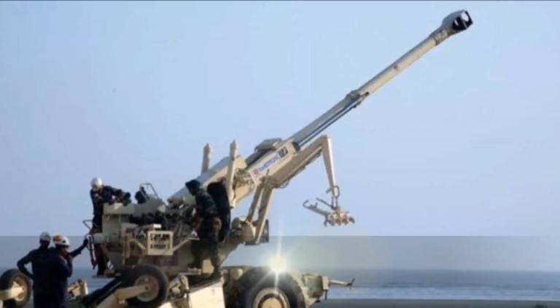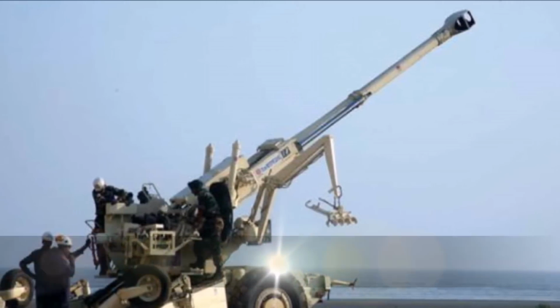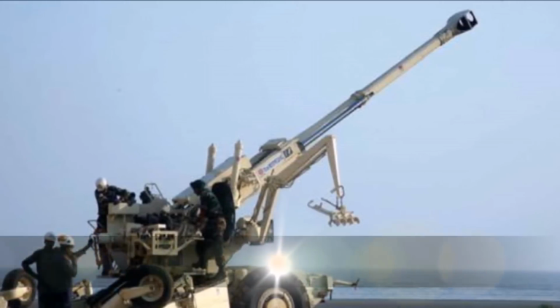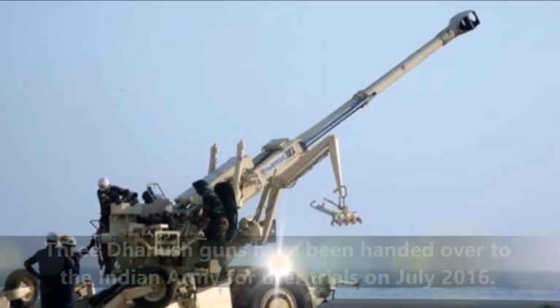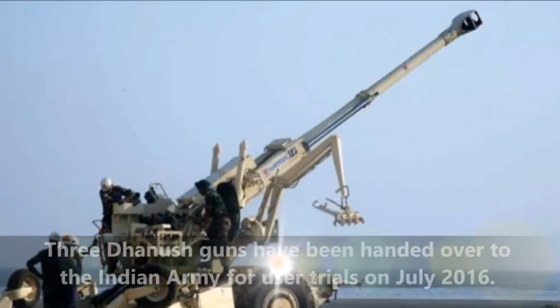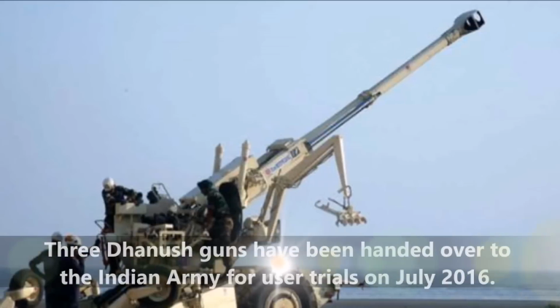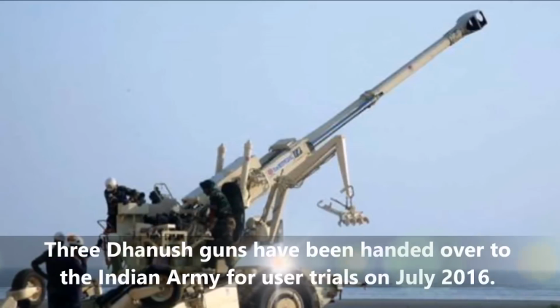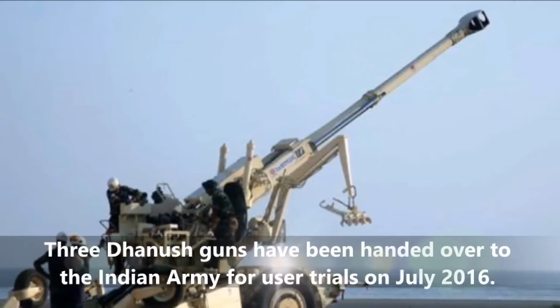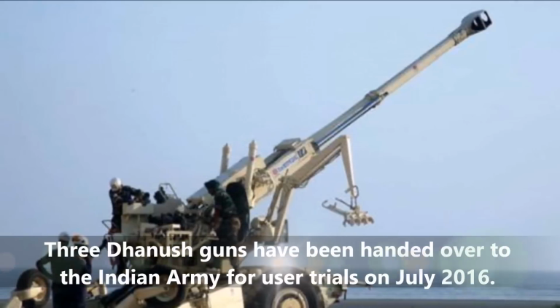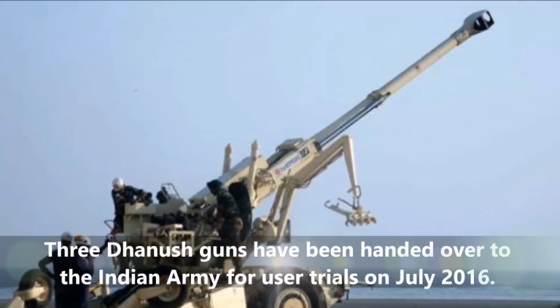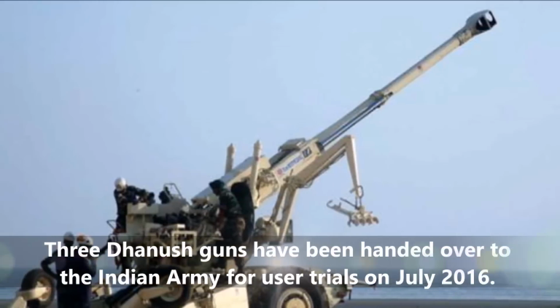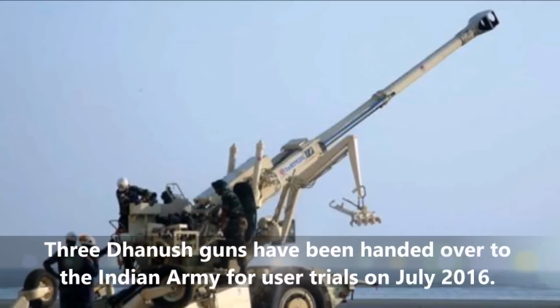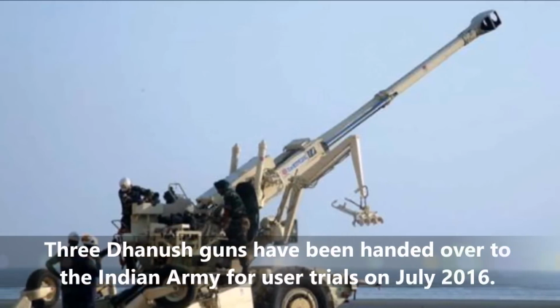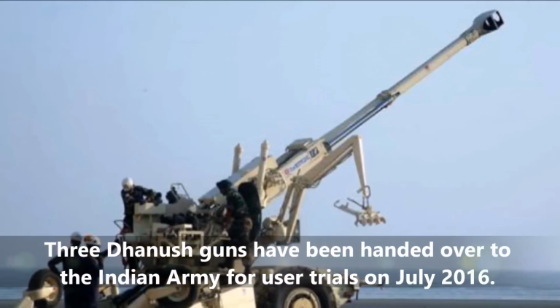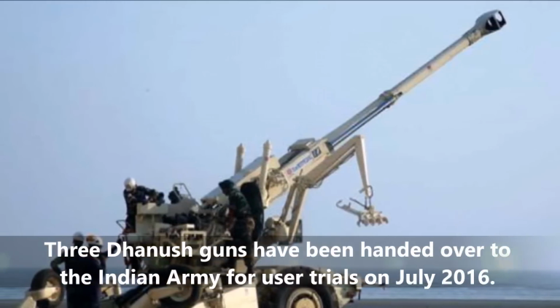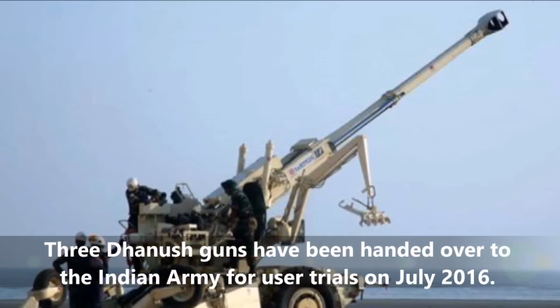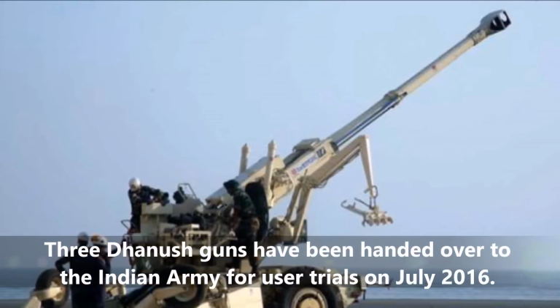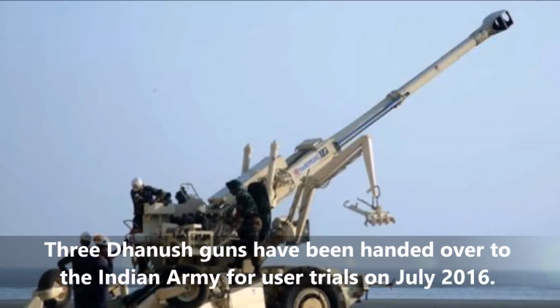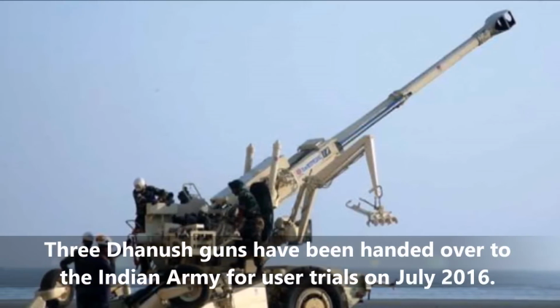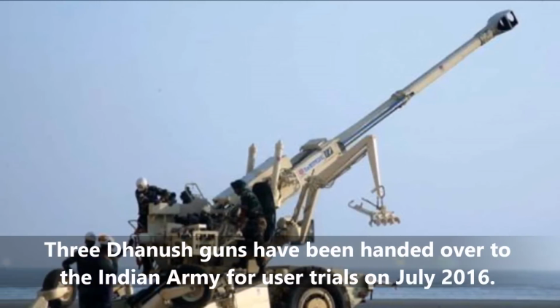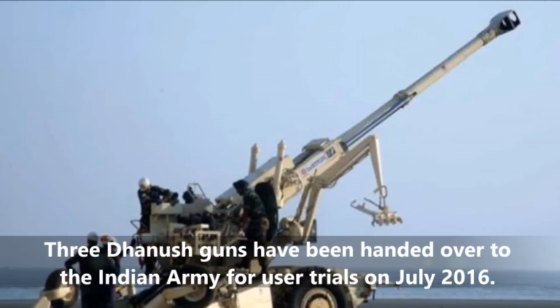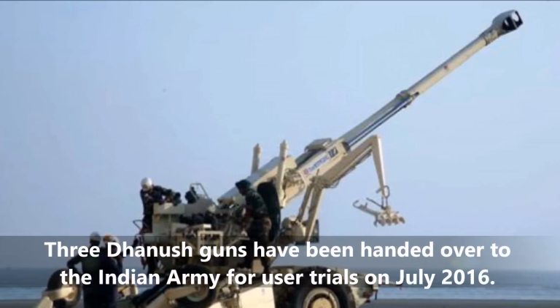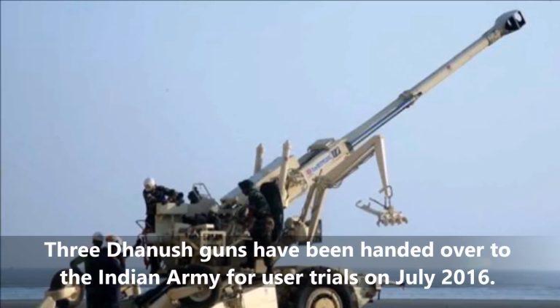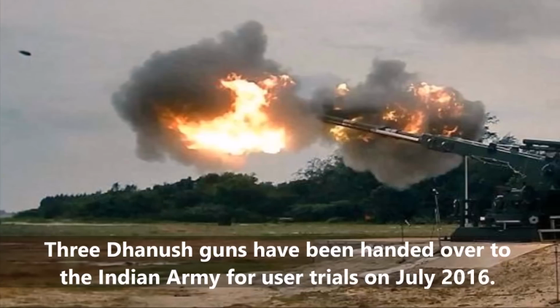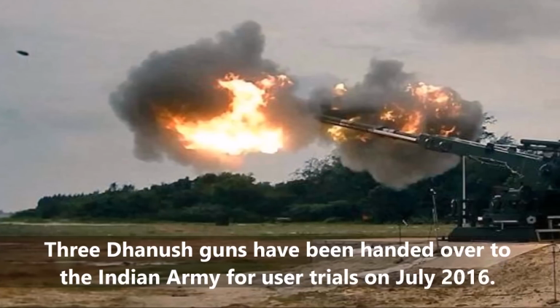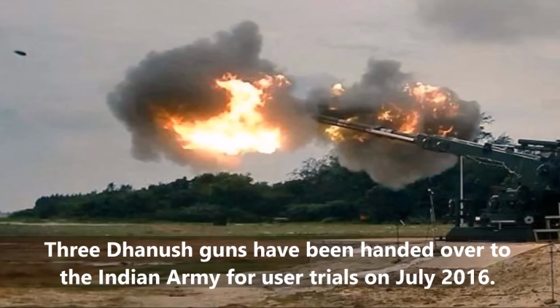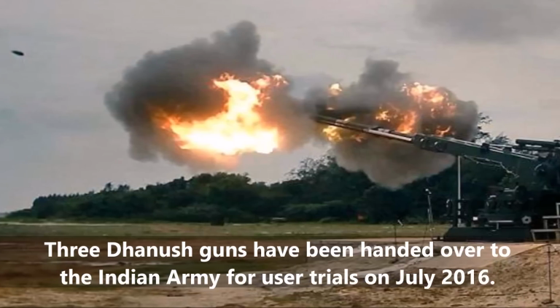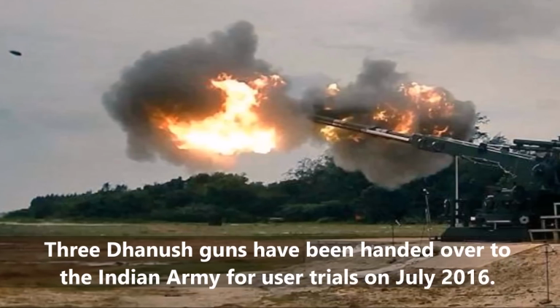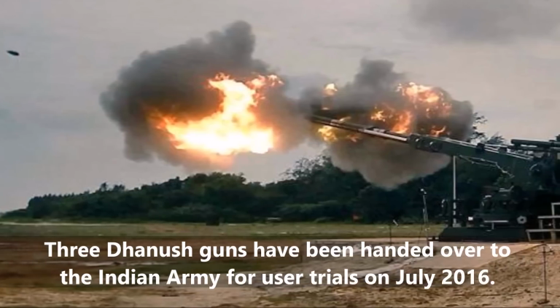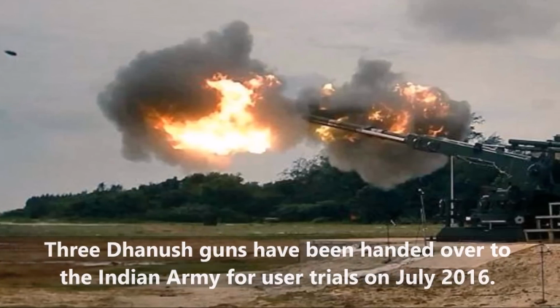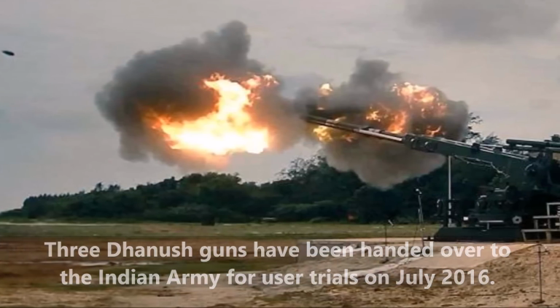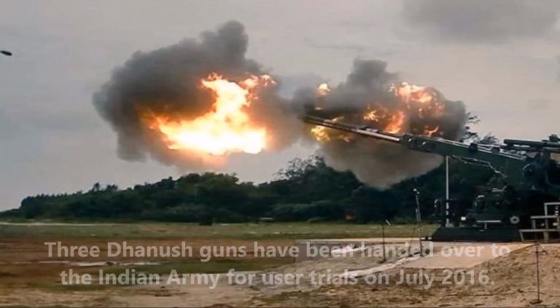Three Dhanush guns have been handed over to the Indian Army for user trials in July 2016.